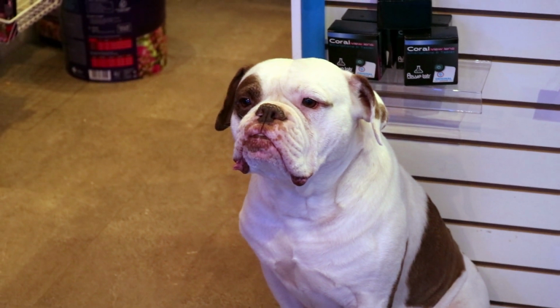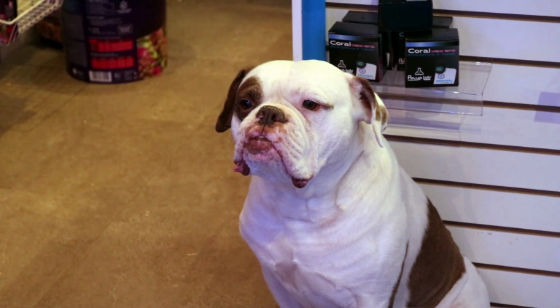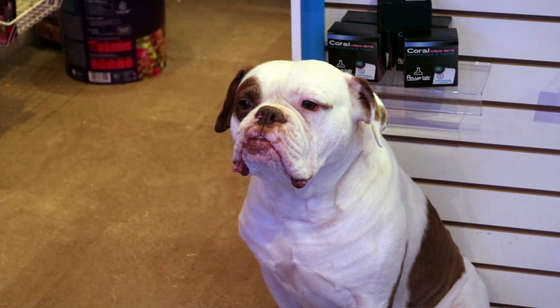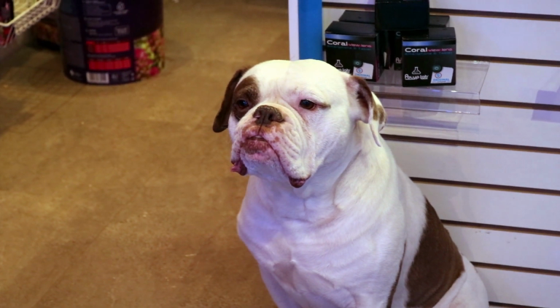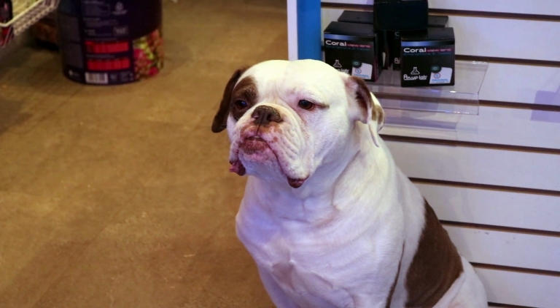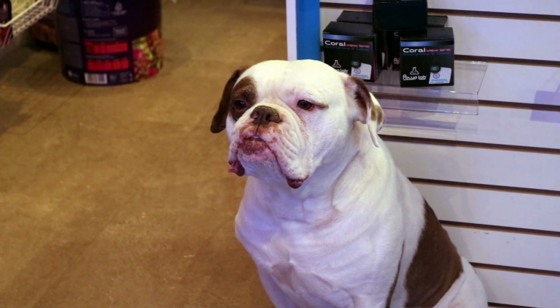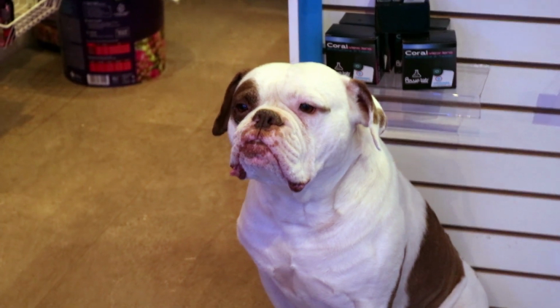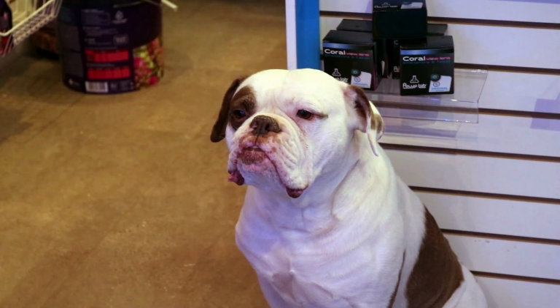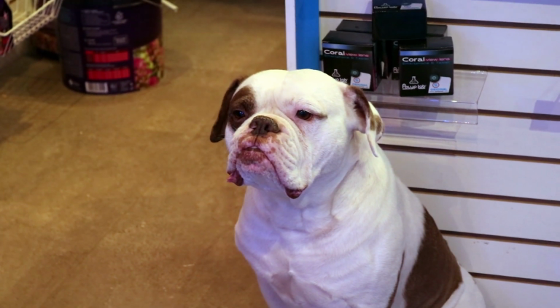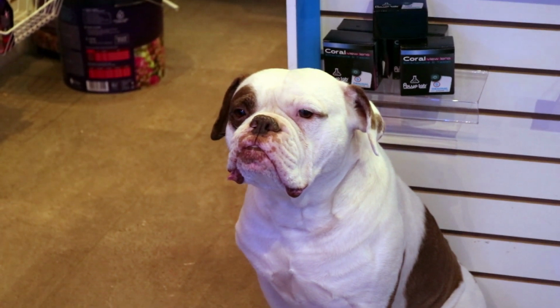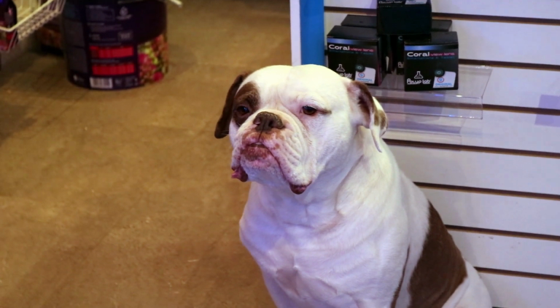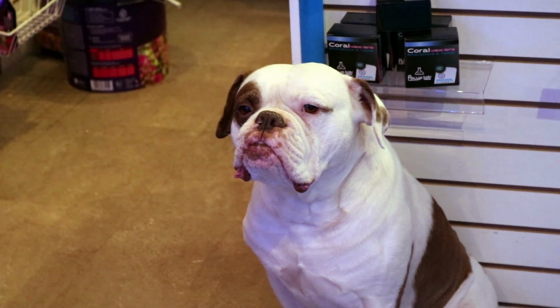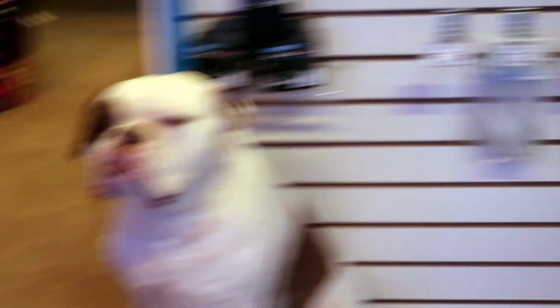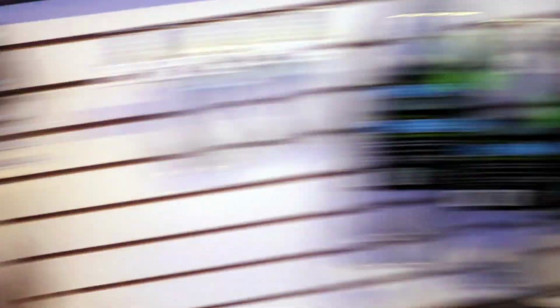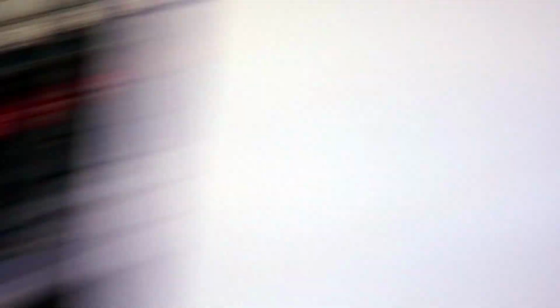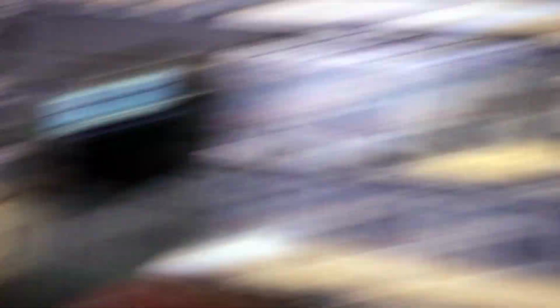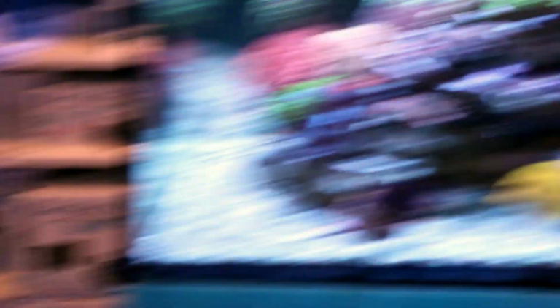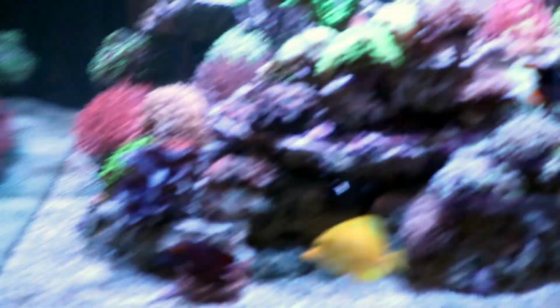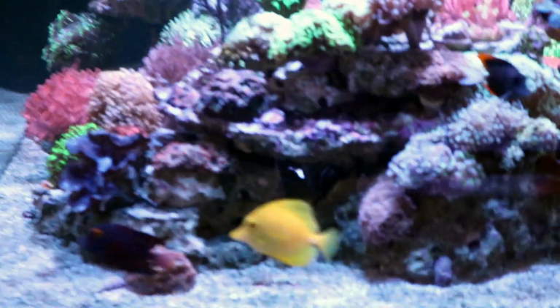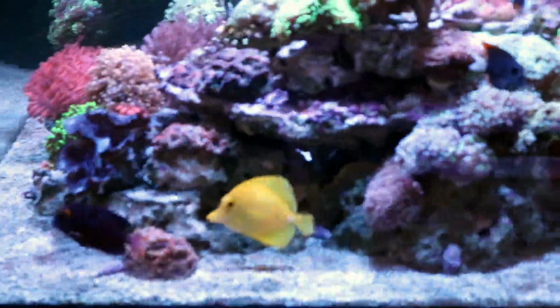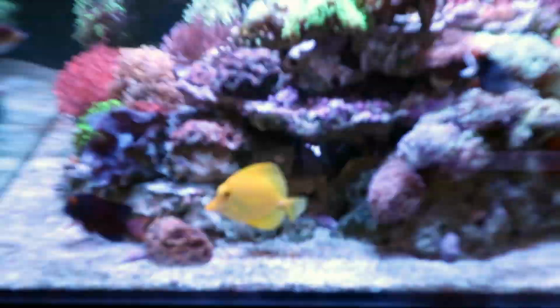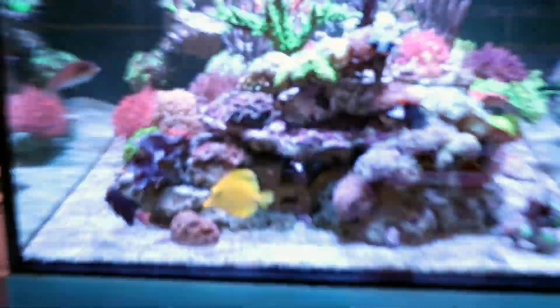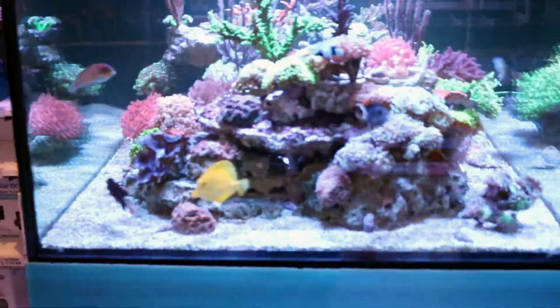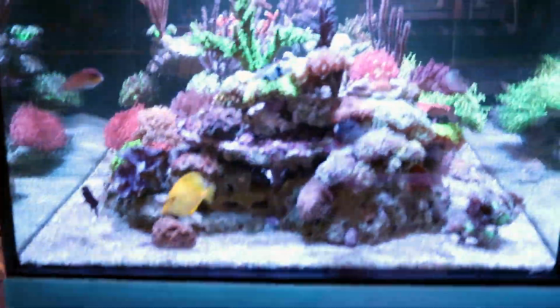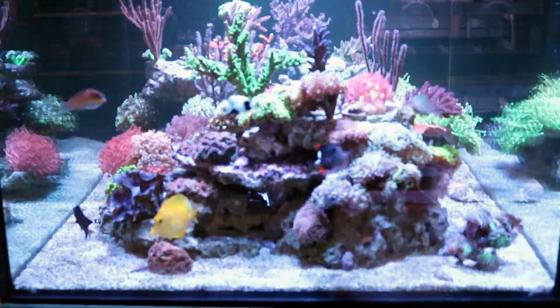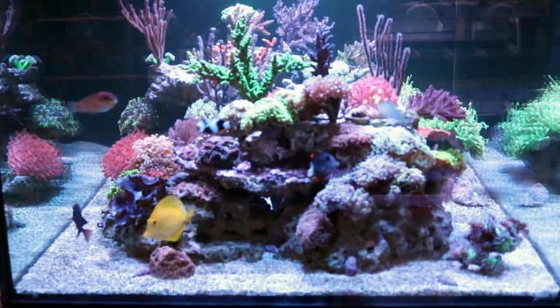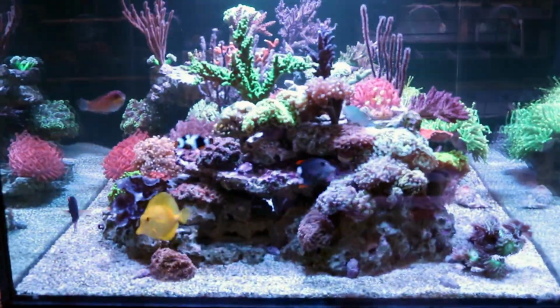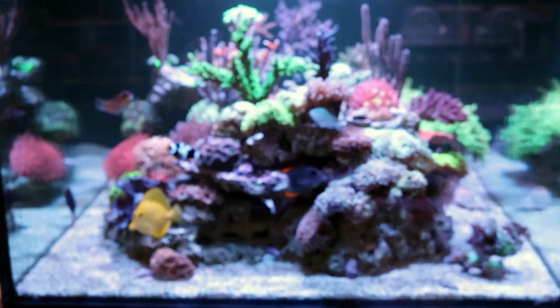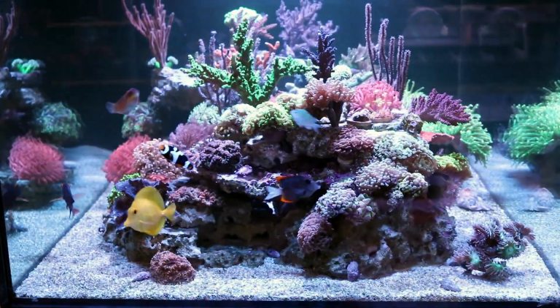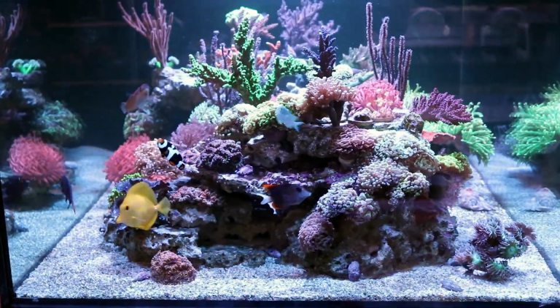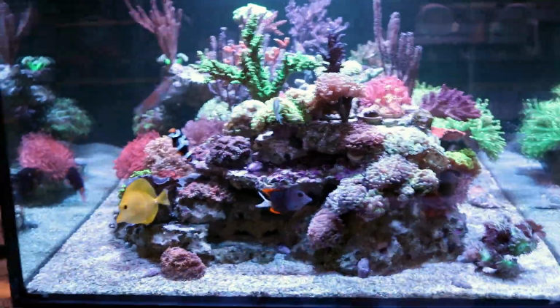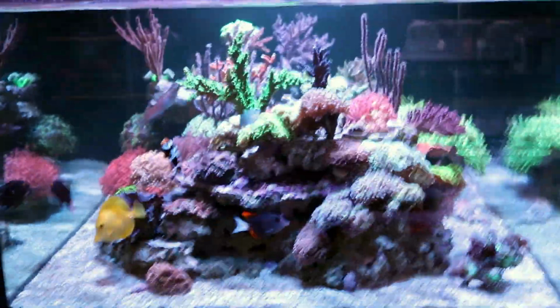Hello YouTubers, this is Frag Box TV. My name is March and today we are going to talk to you about sand.